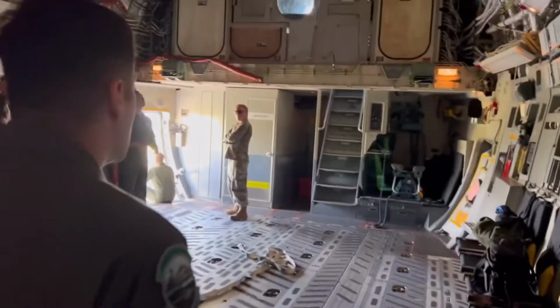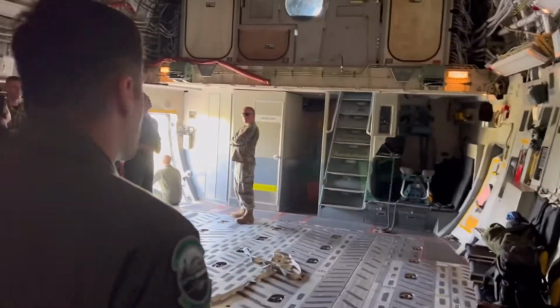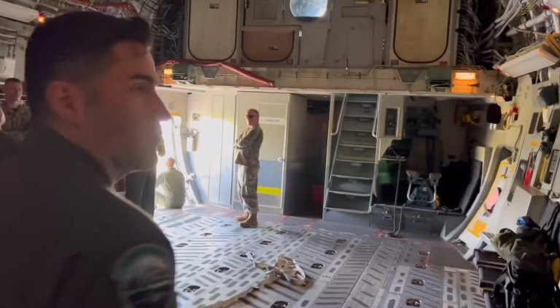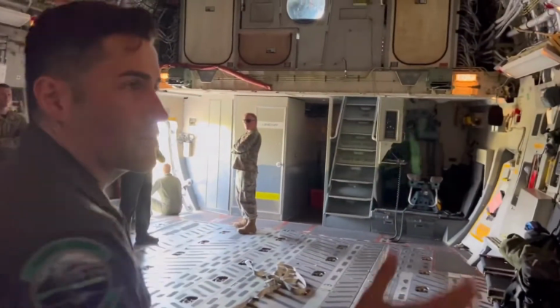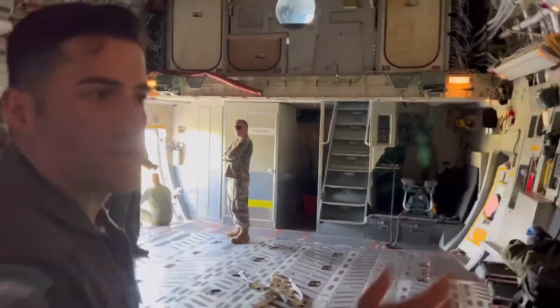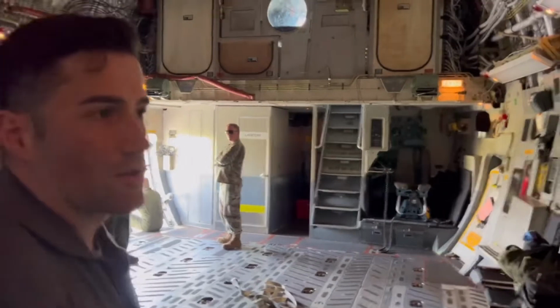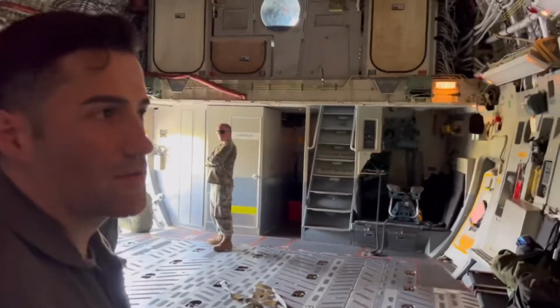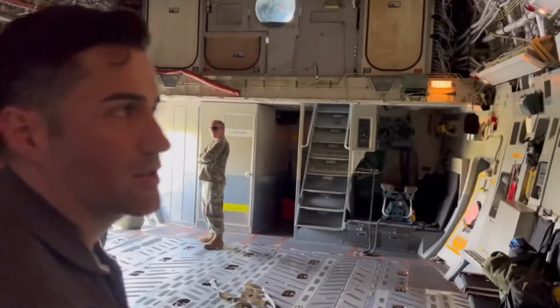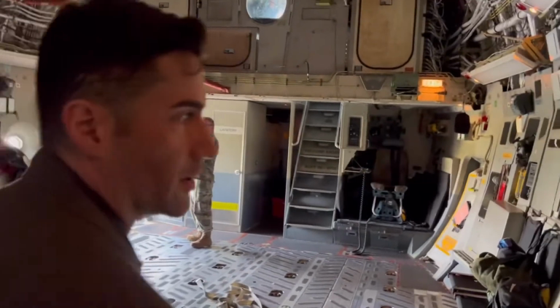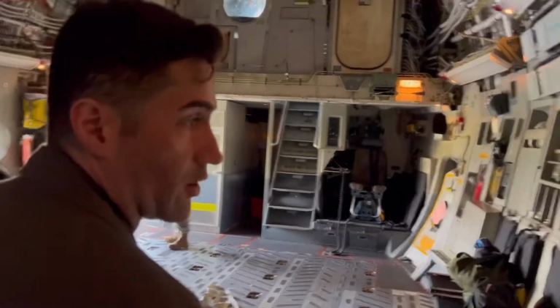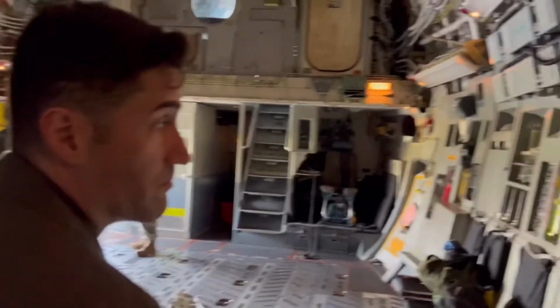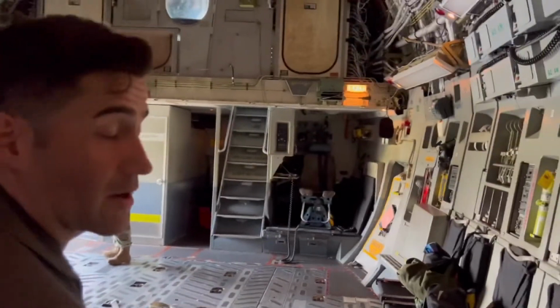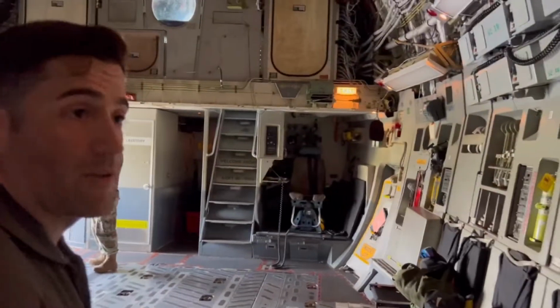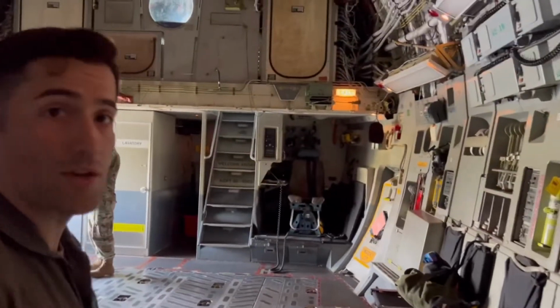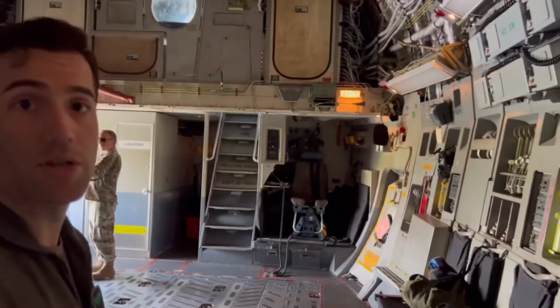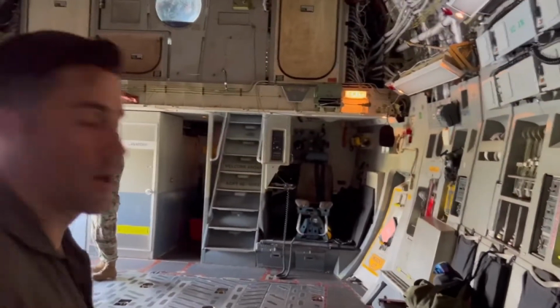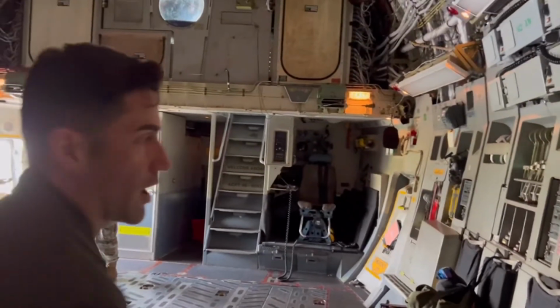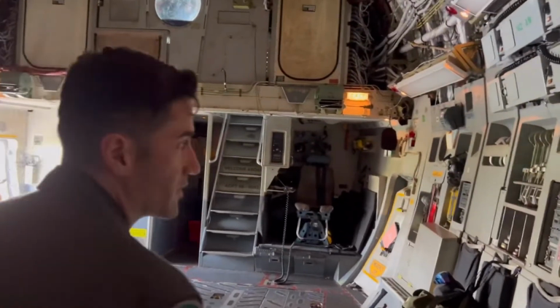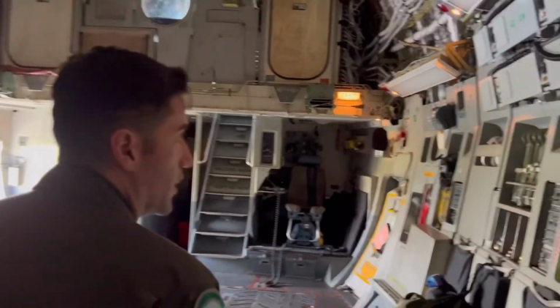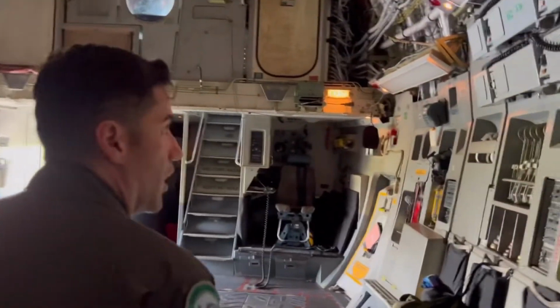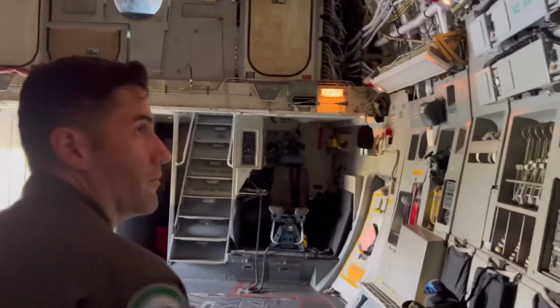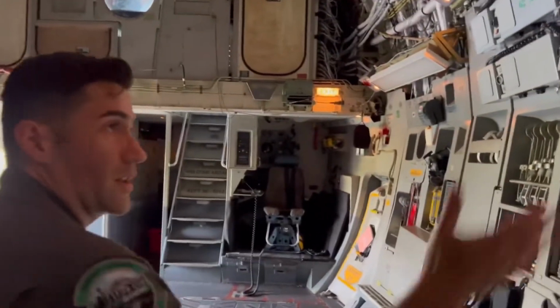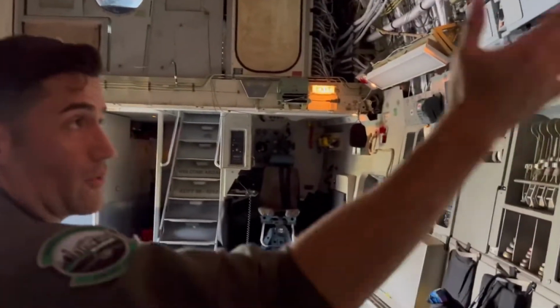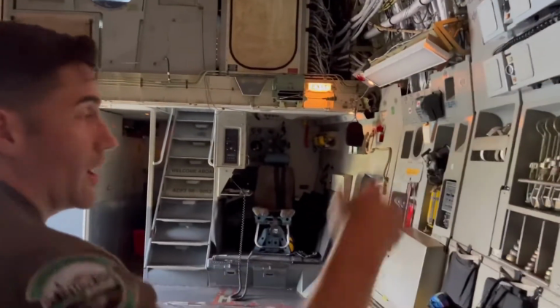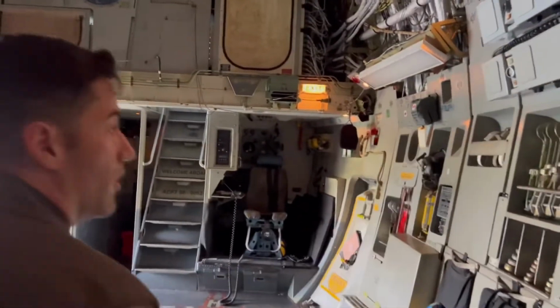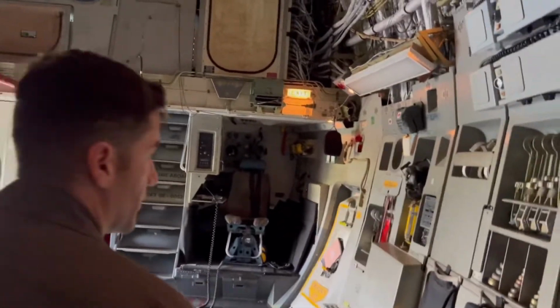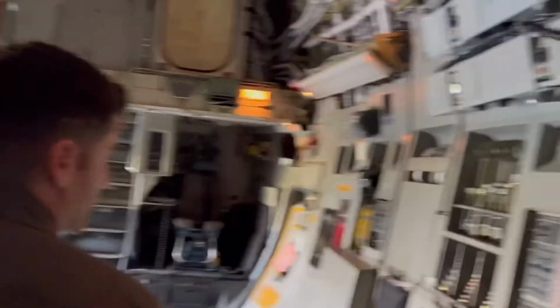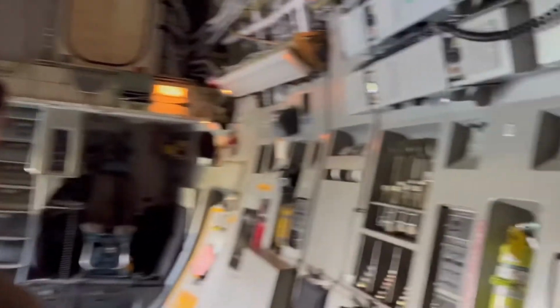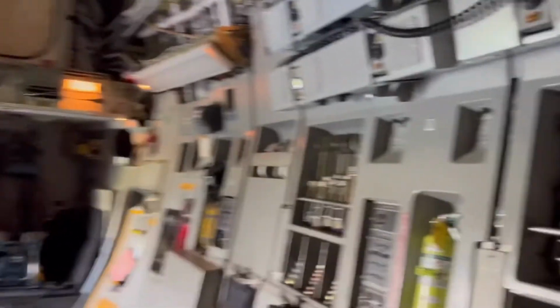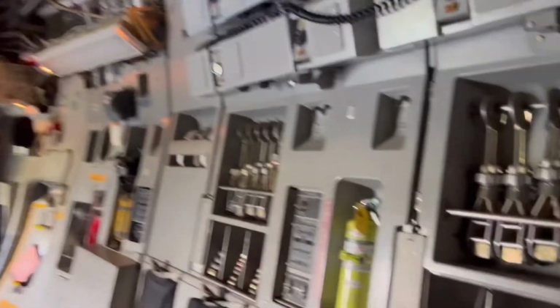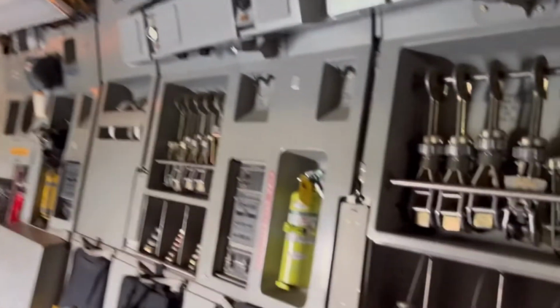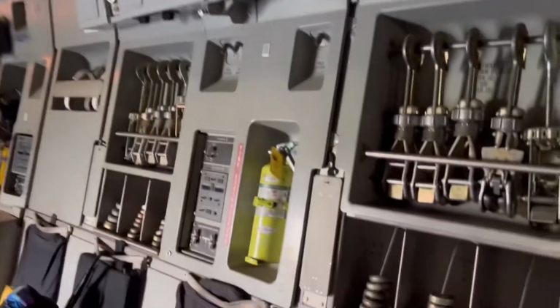We could turn this aircraft into an aeromedical evacuation aircraft, and we have all the things set up right here for it.